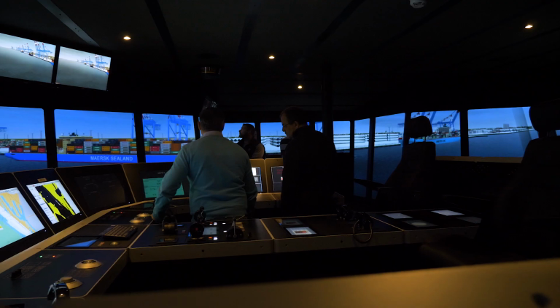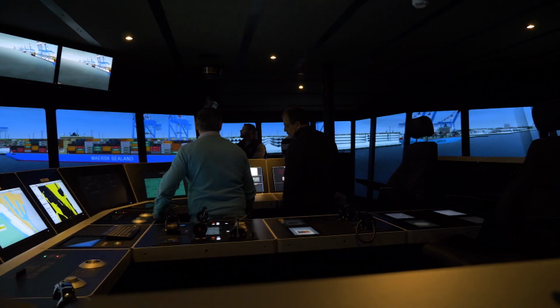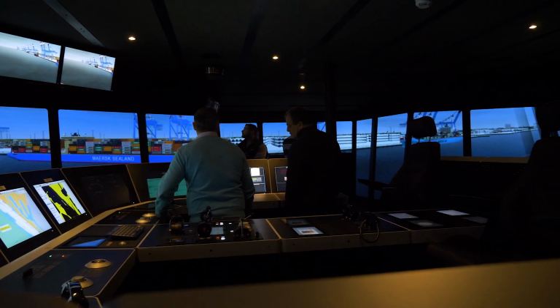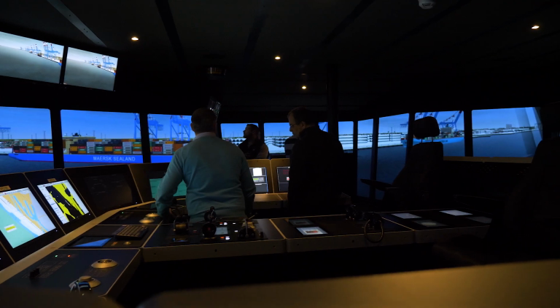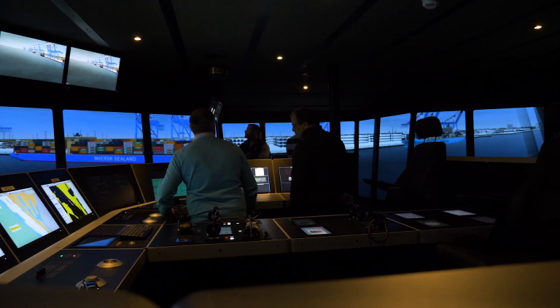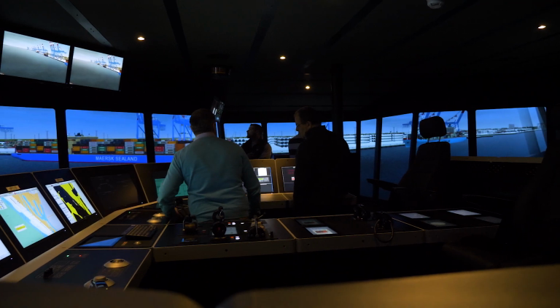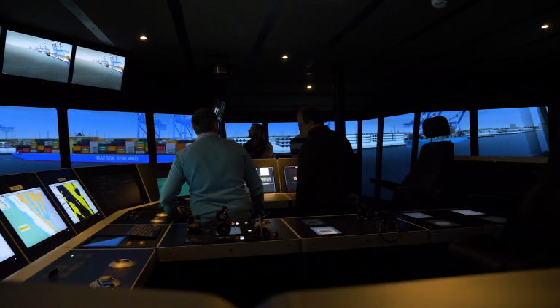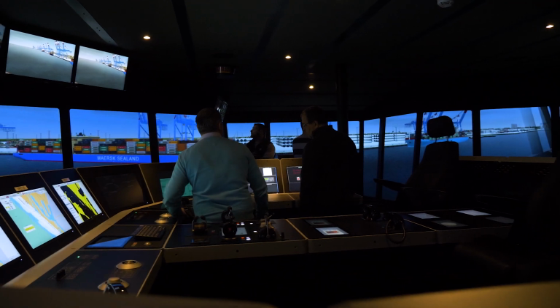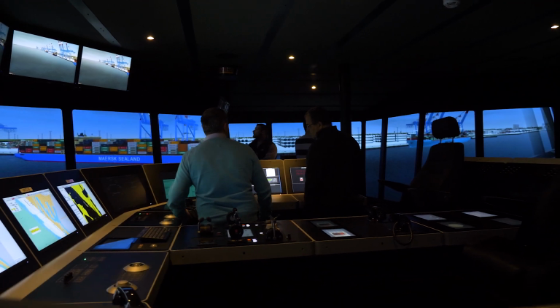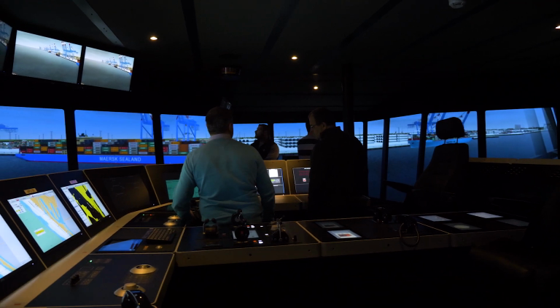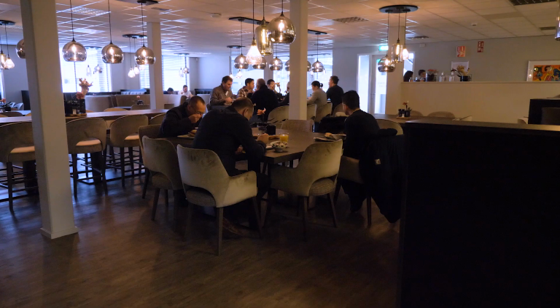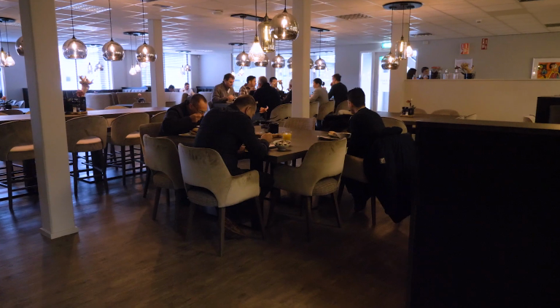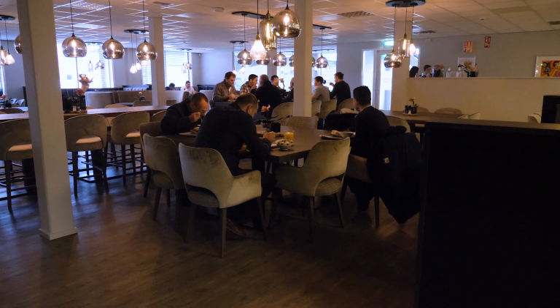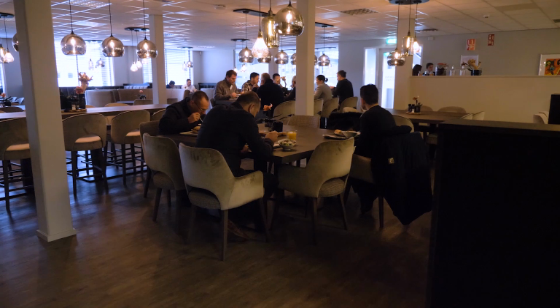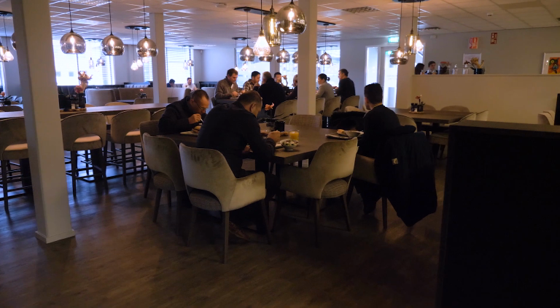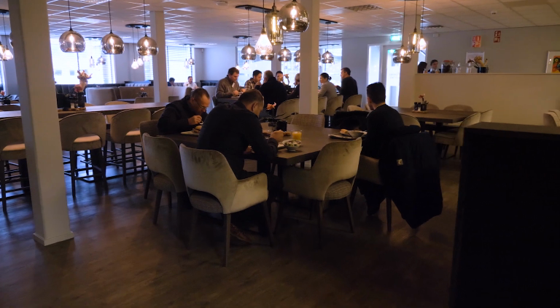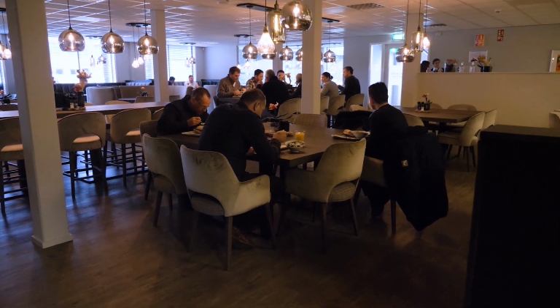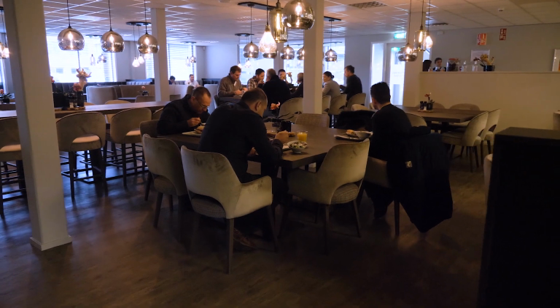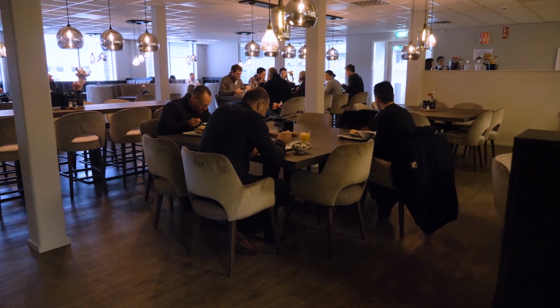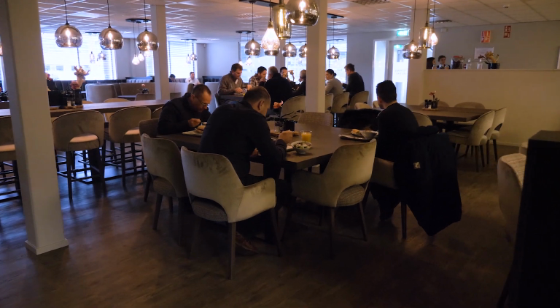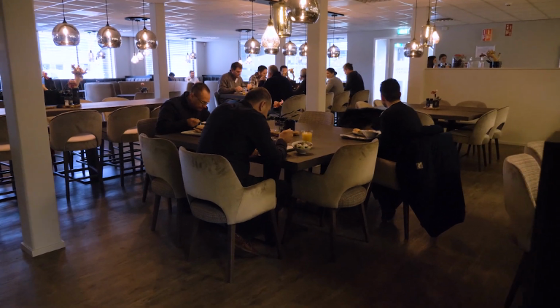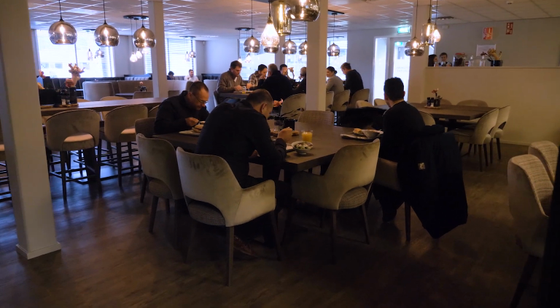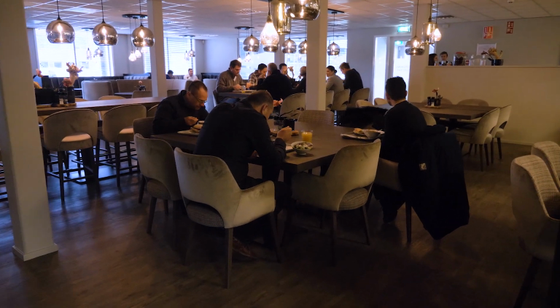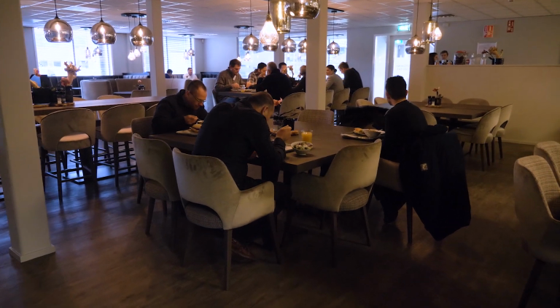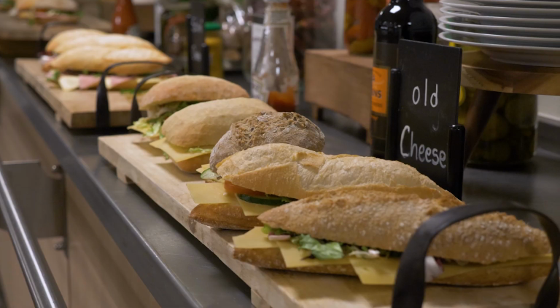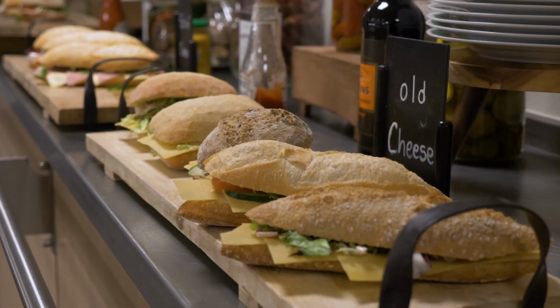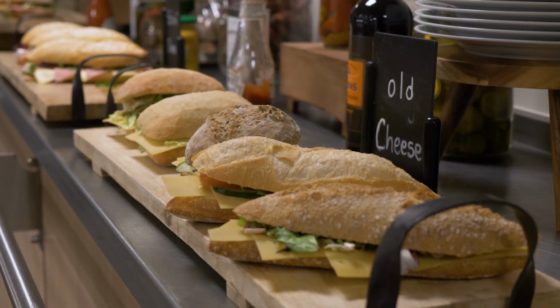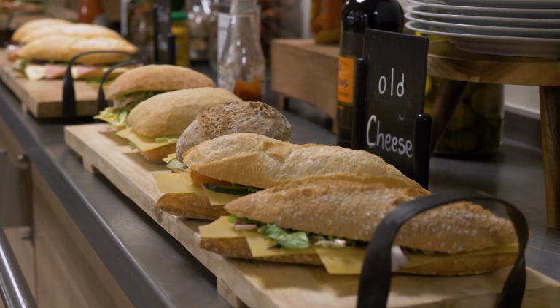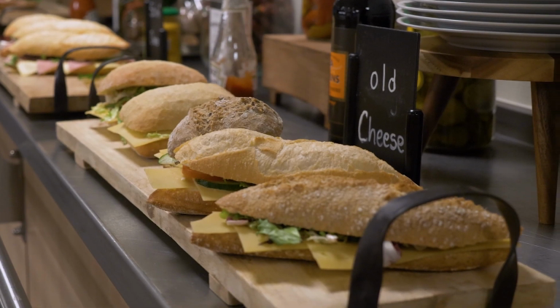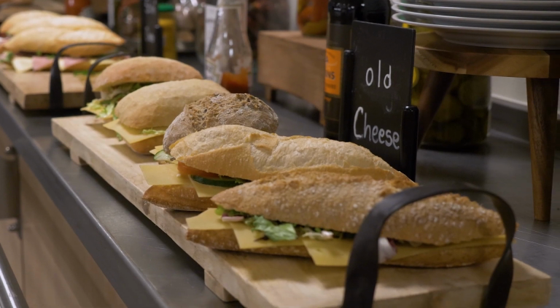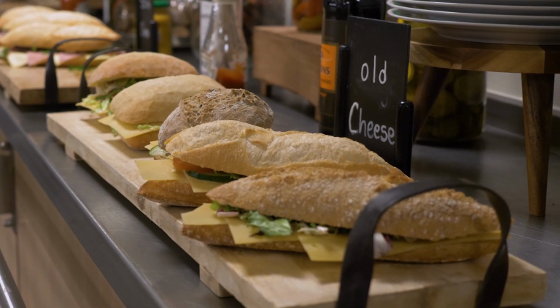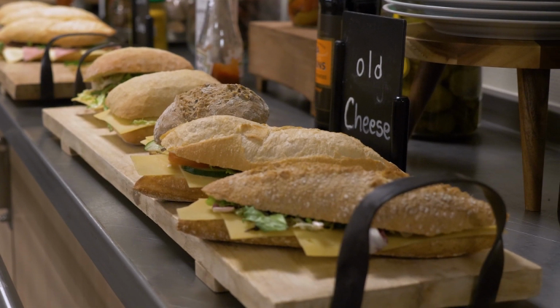As our fleet size grows, there are more marine officers that need to be trained, and they can really cater for that here.